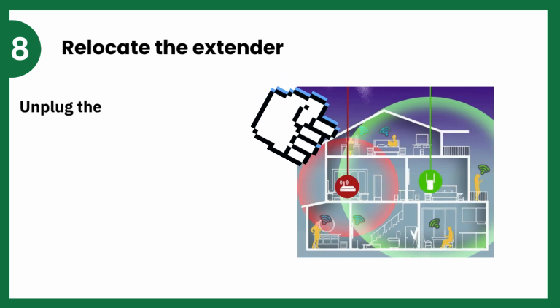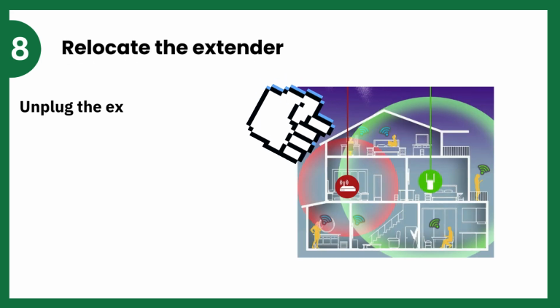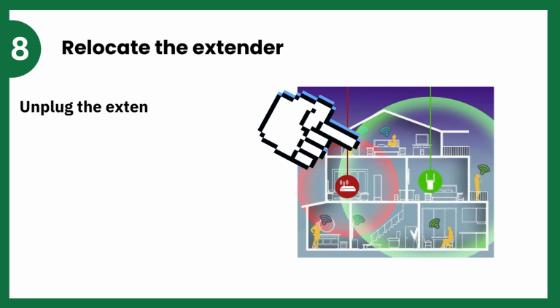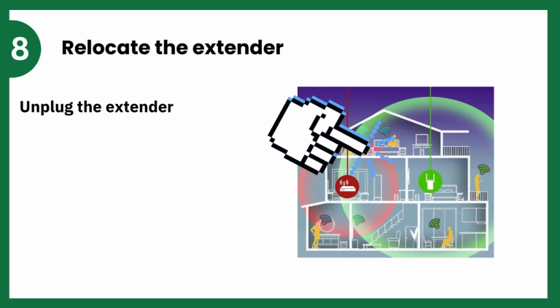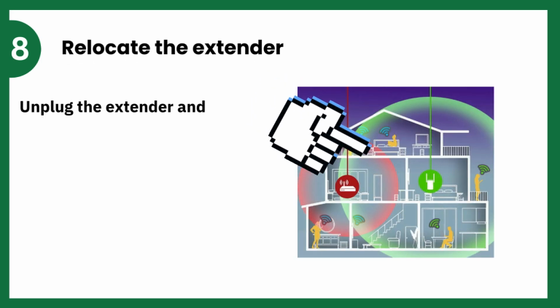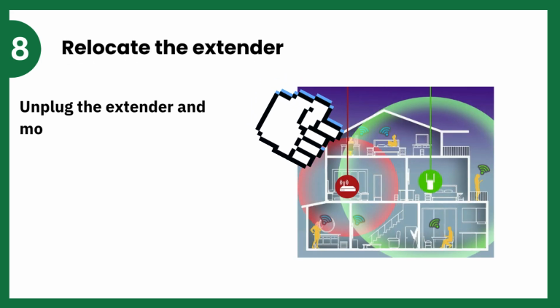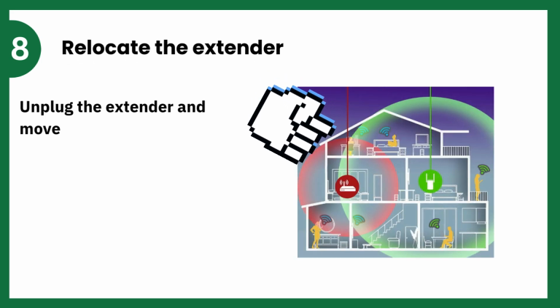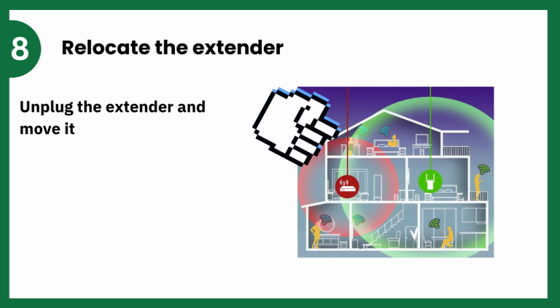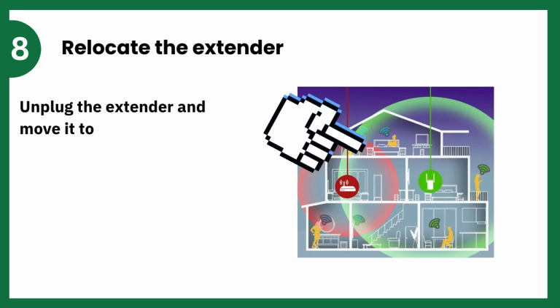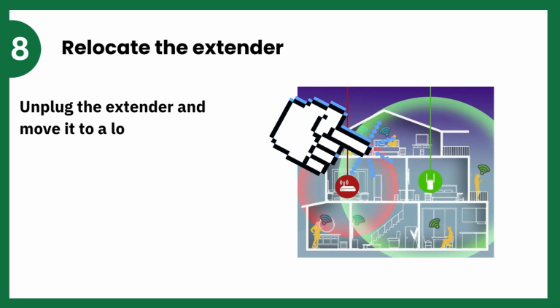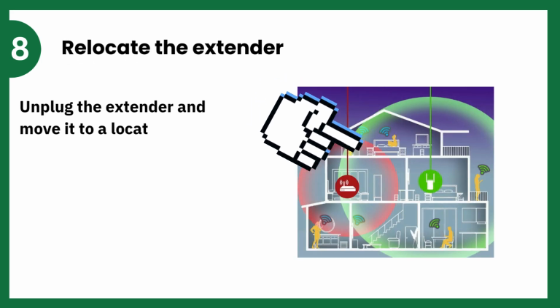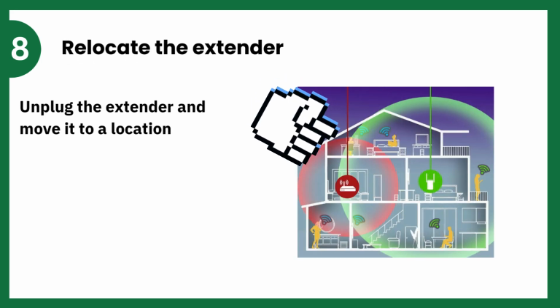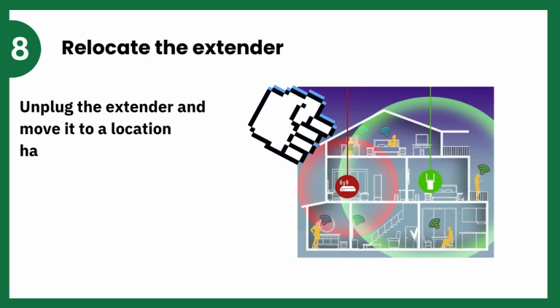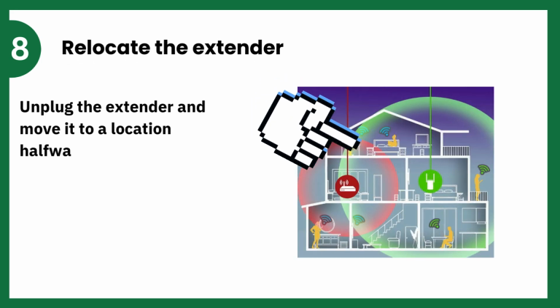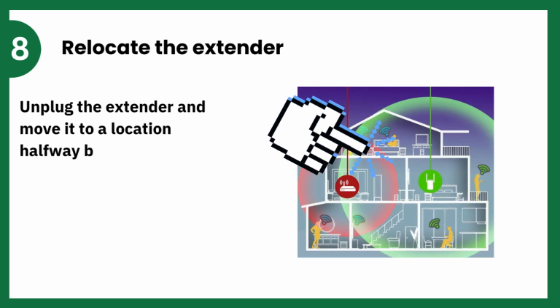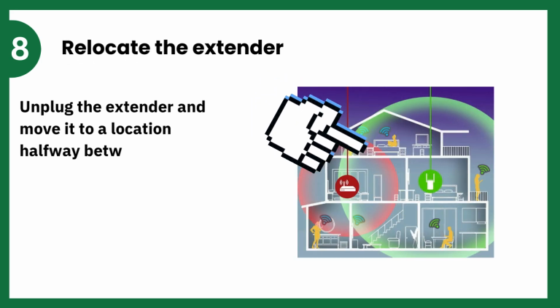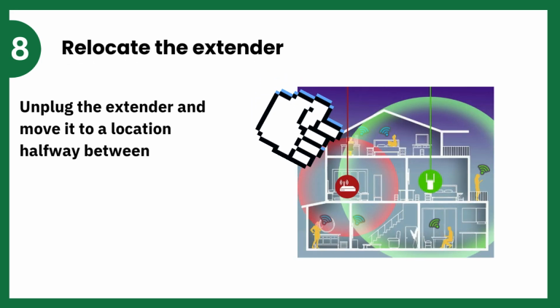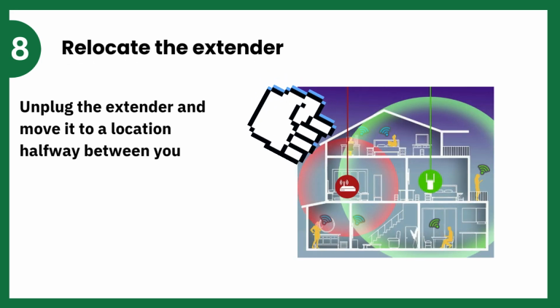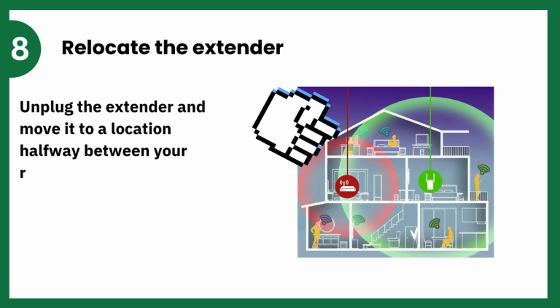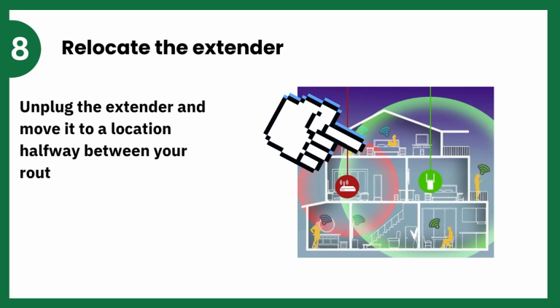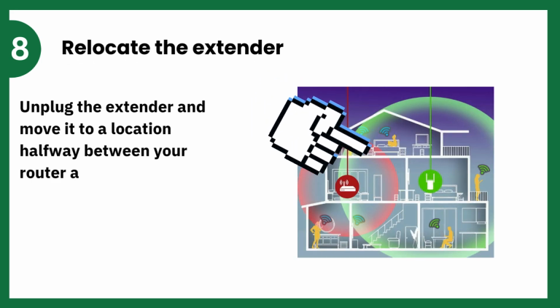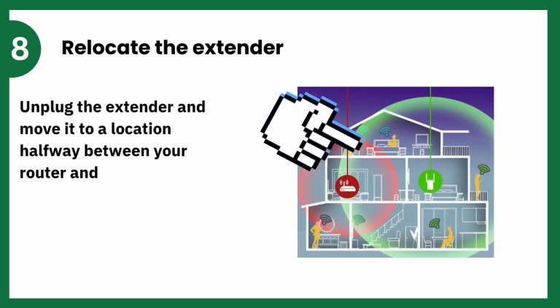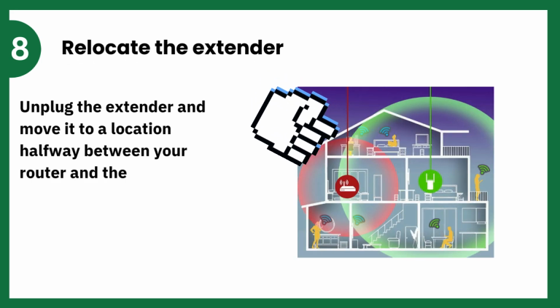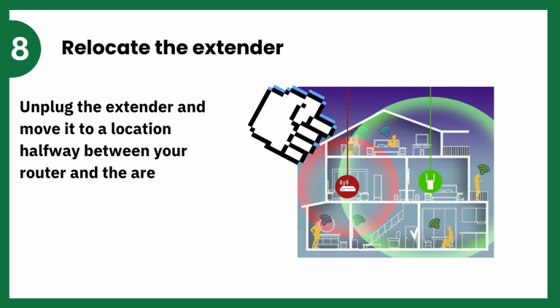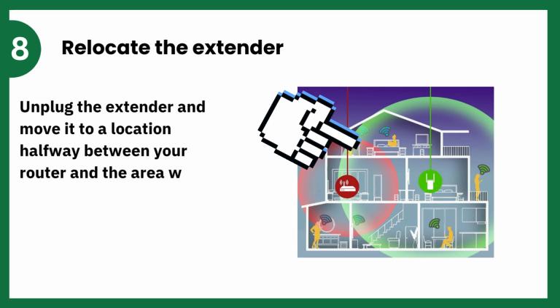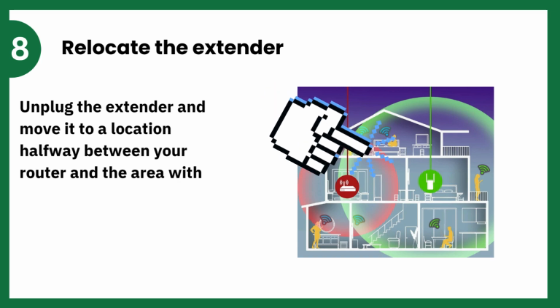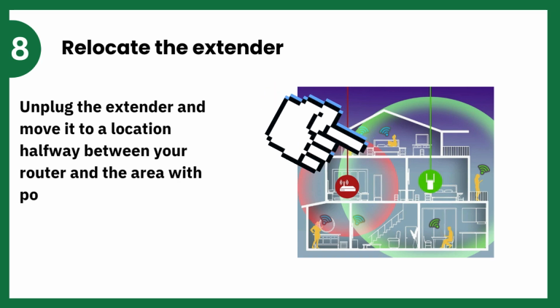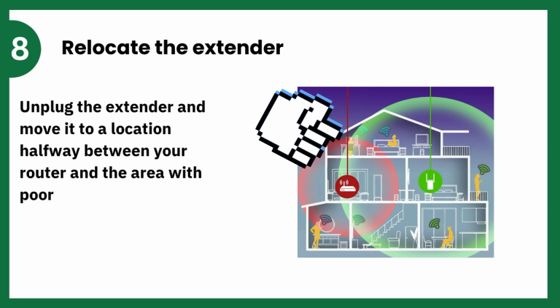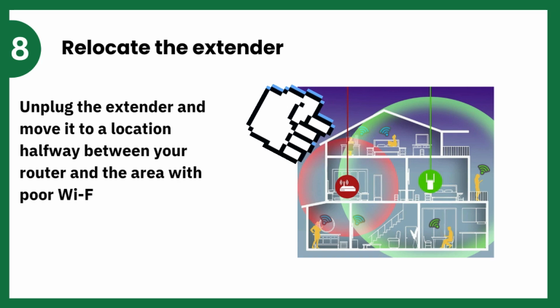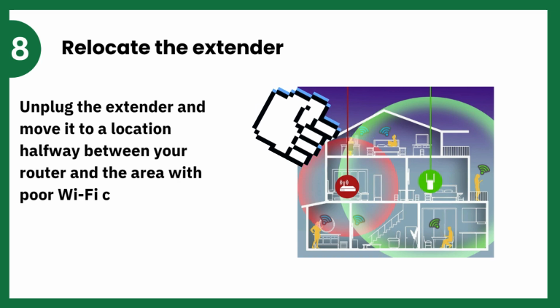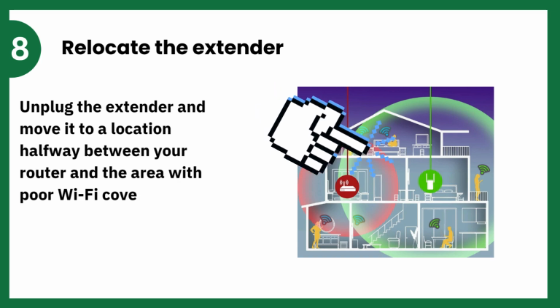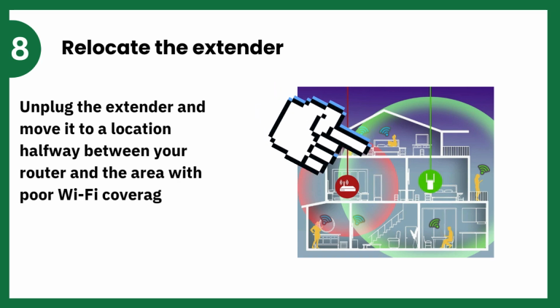Relocate the Extender. Unplug the Extender and move it to a location halfway between your router and the area with poor Wi-Fi coverage.